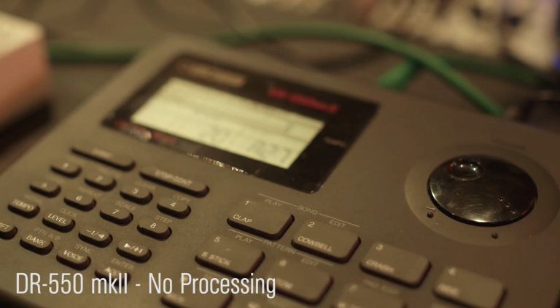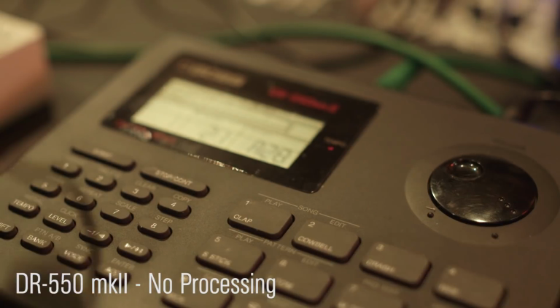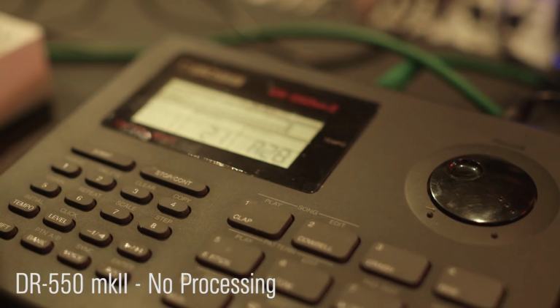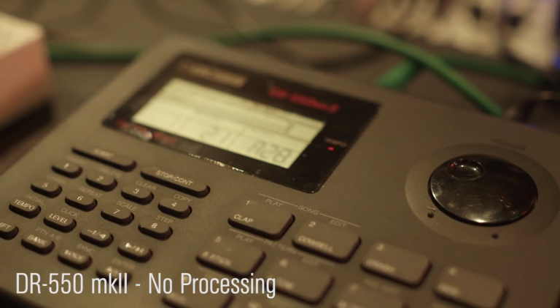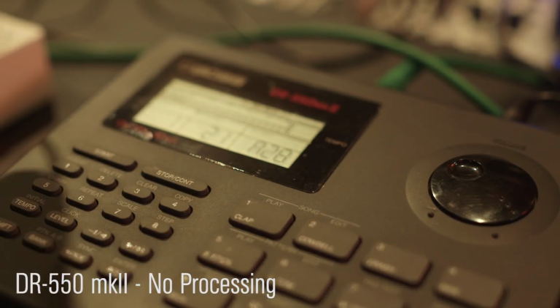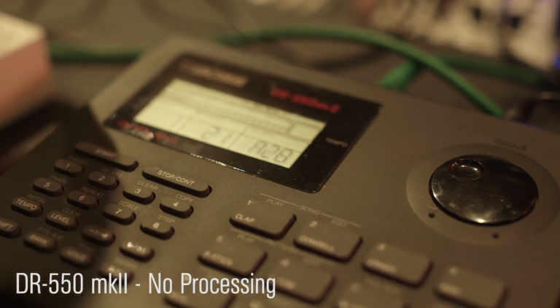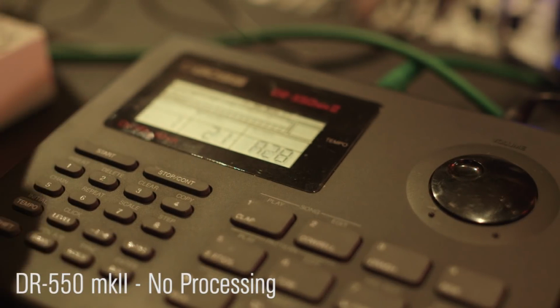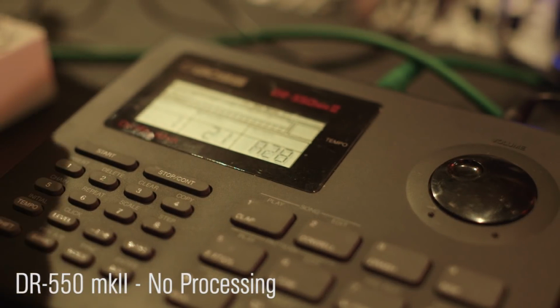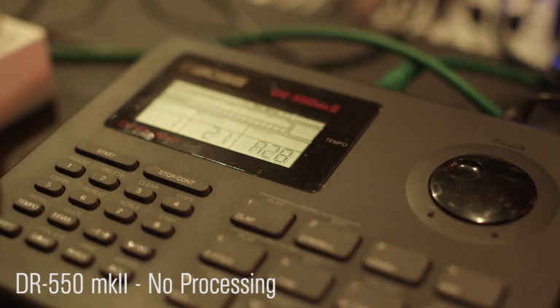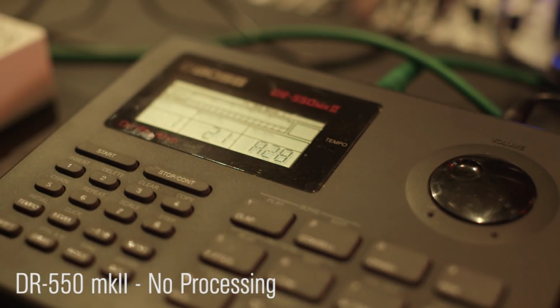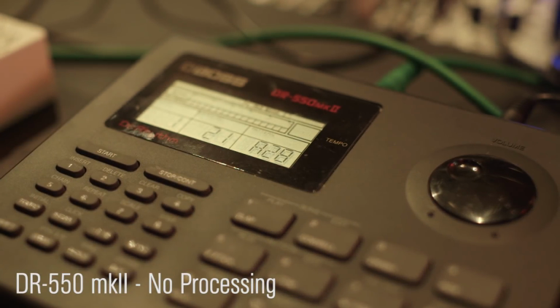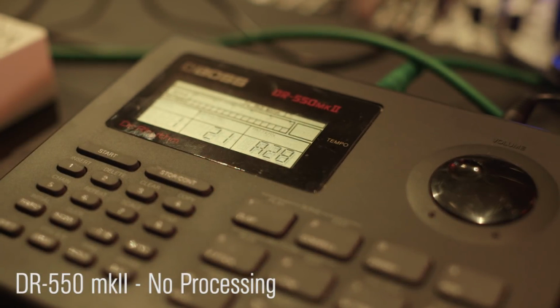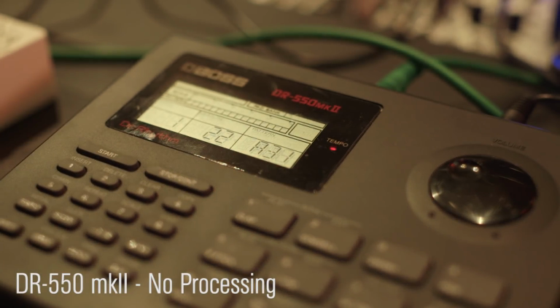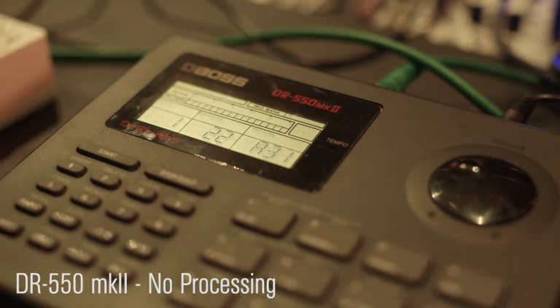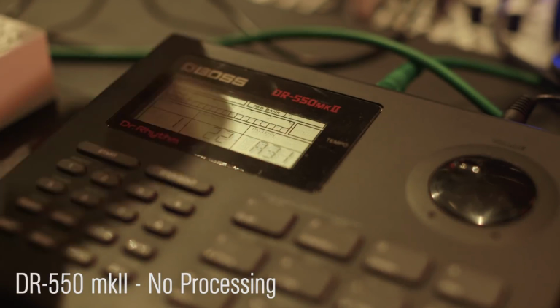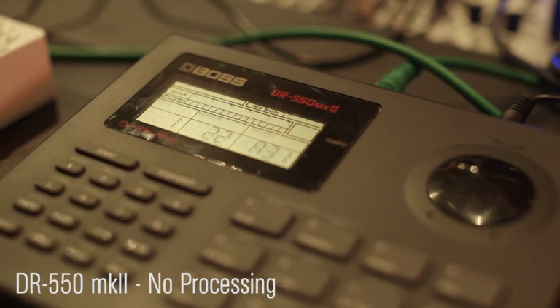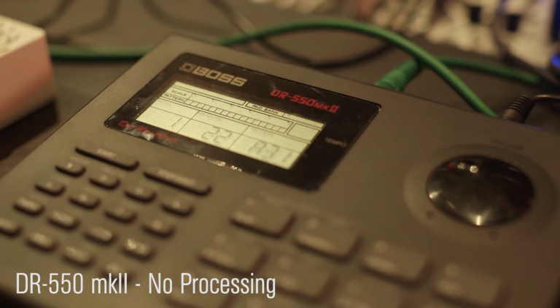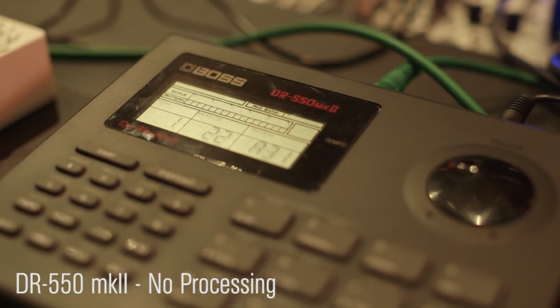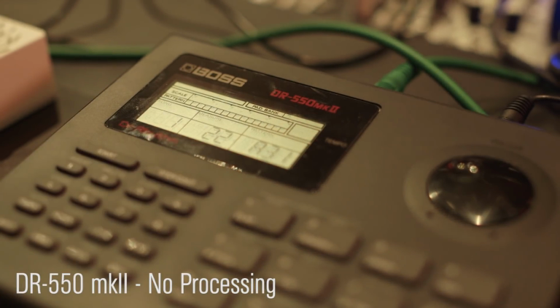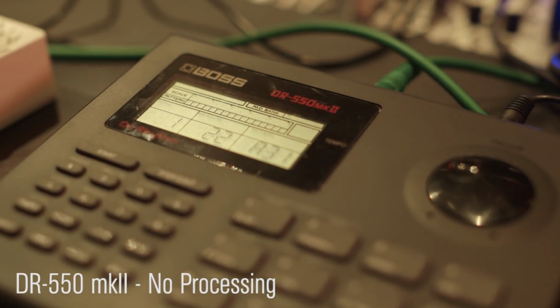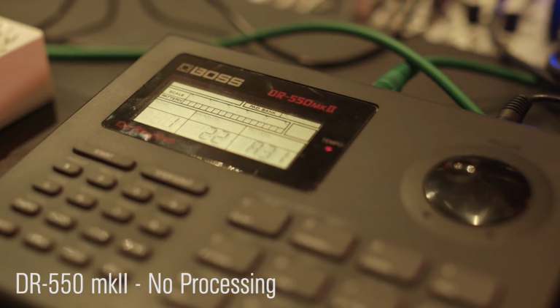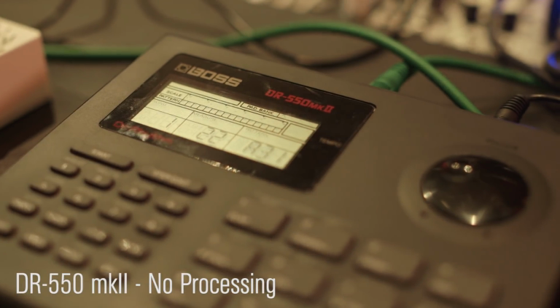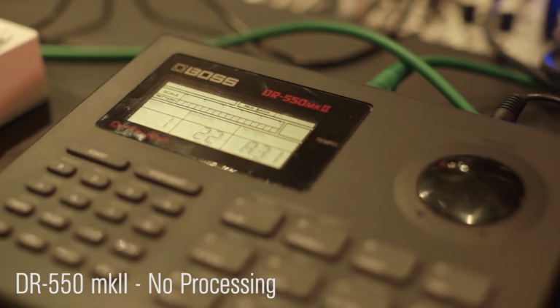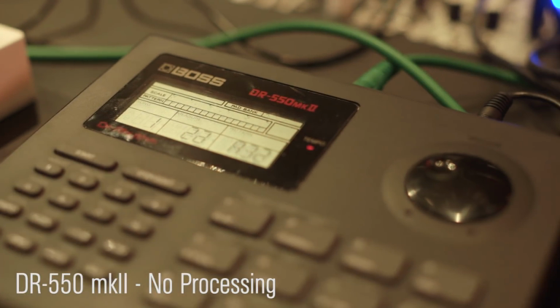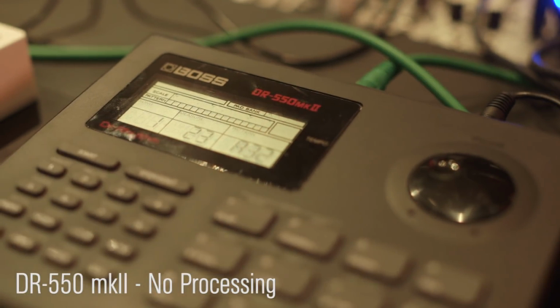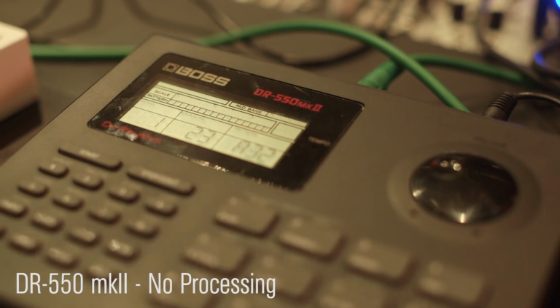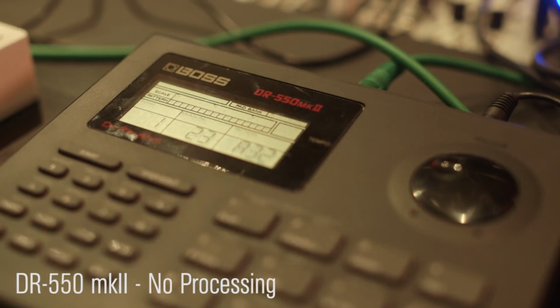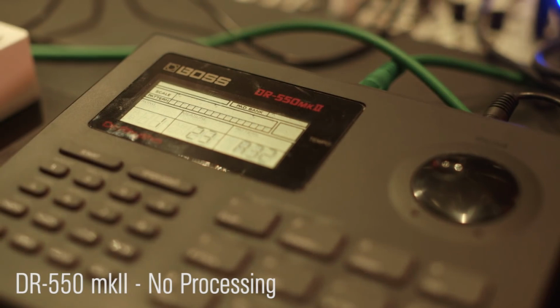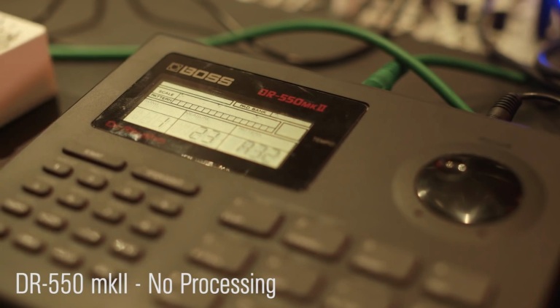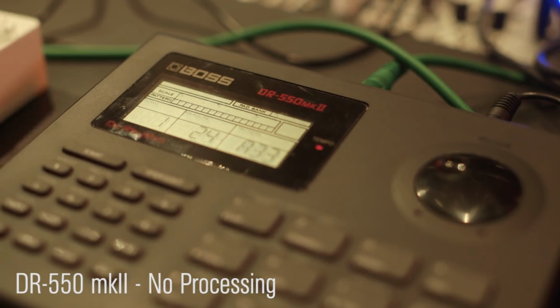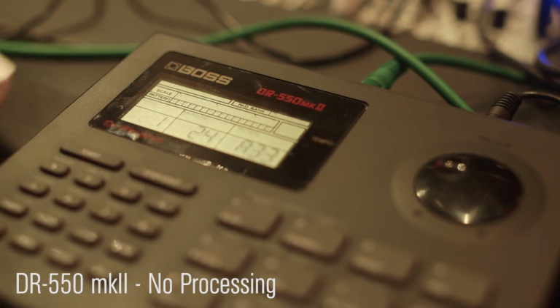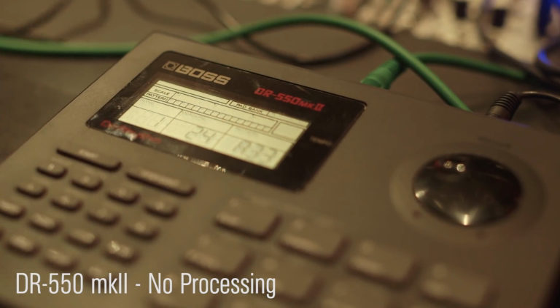So as you can hear, there's nothing really groundbreaking here, but this is just the raw beat. Let me patch into the module.